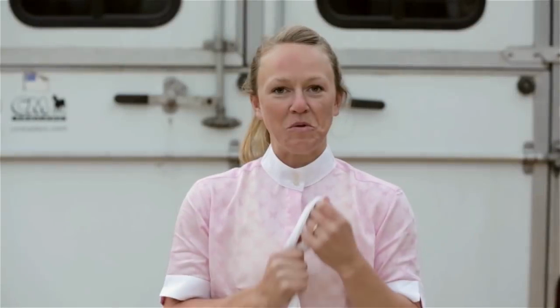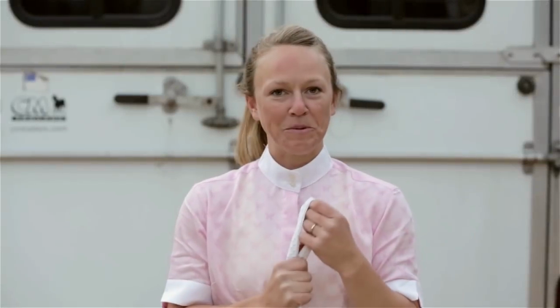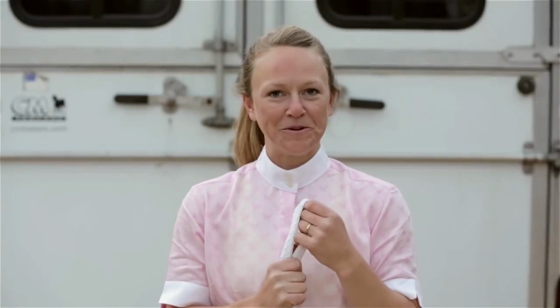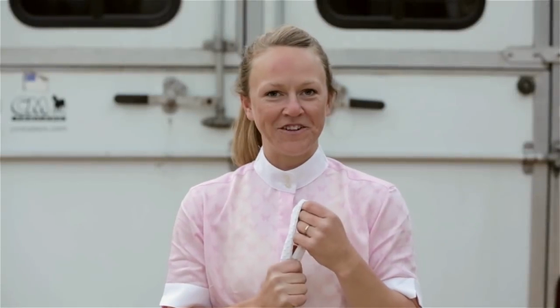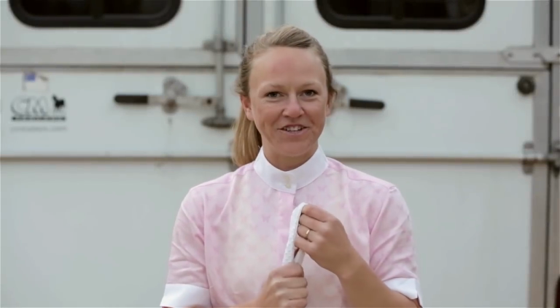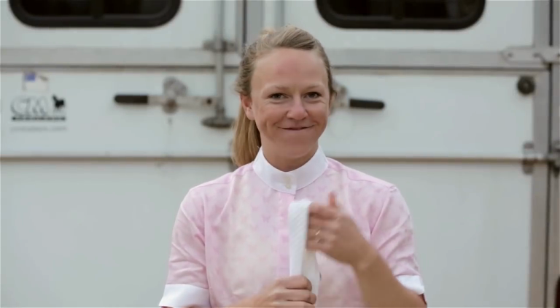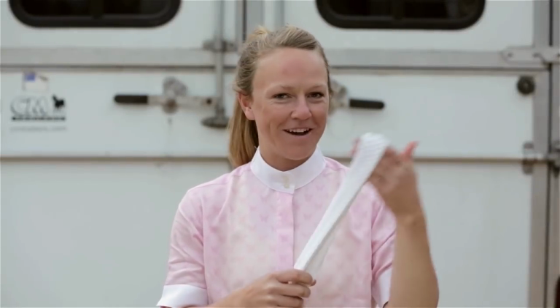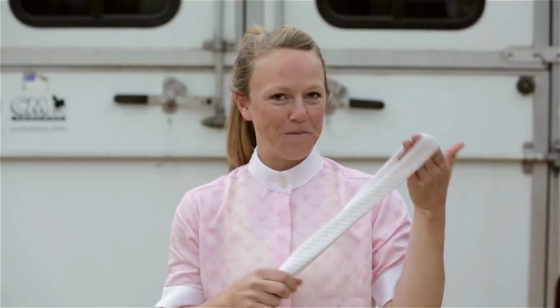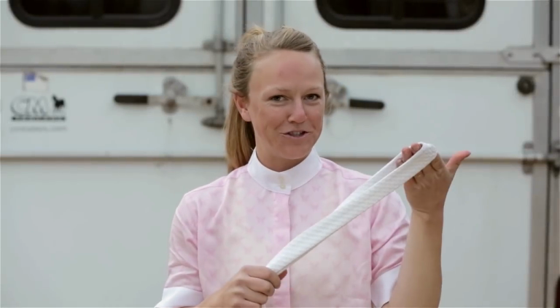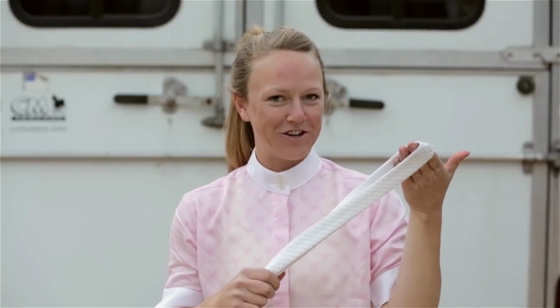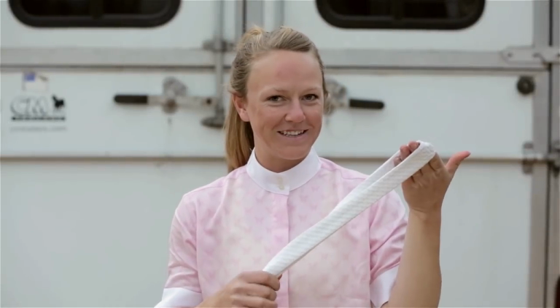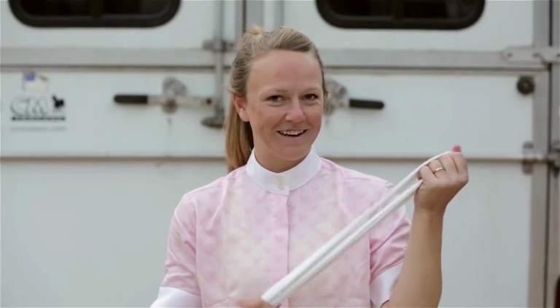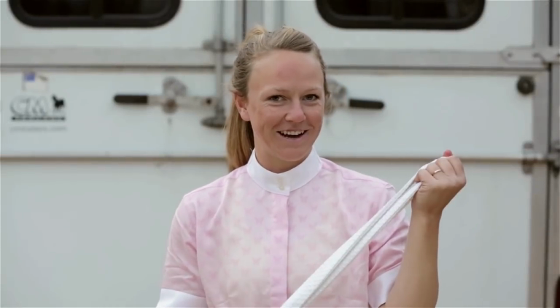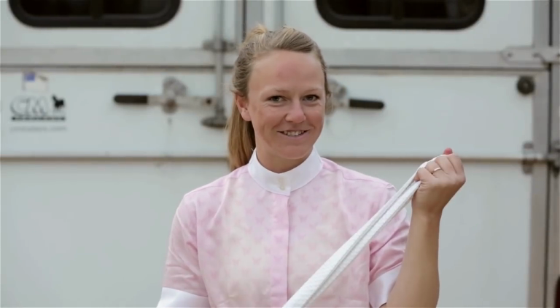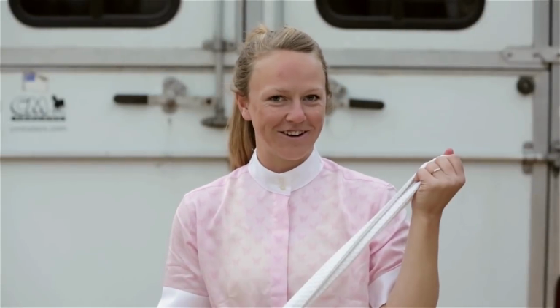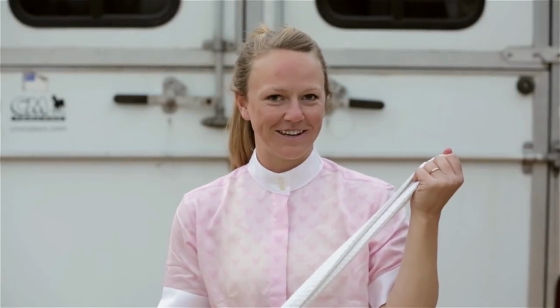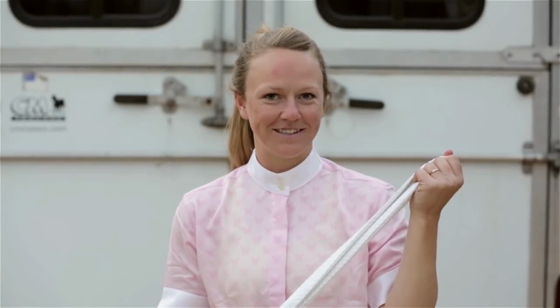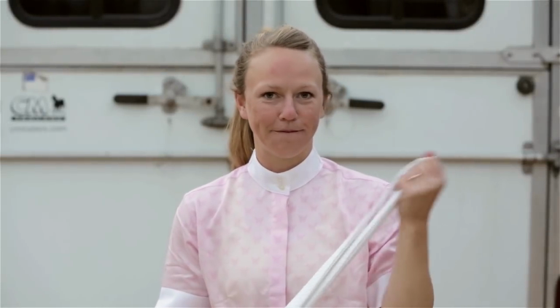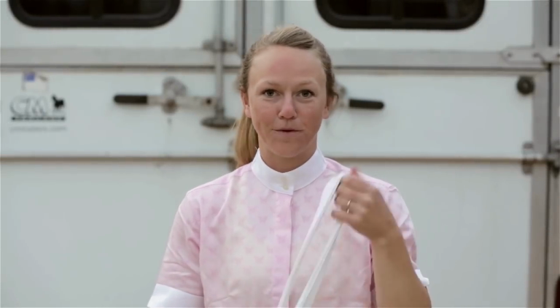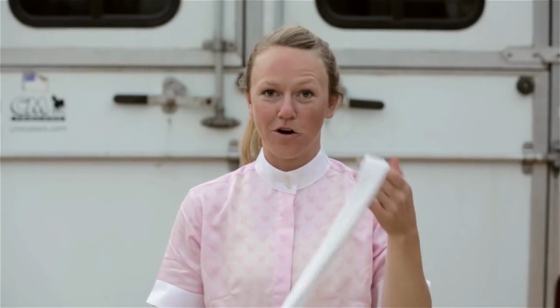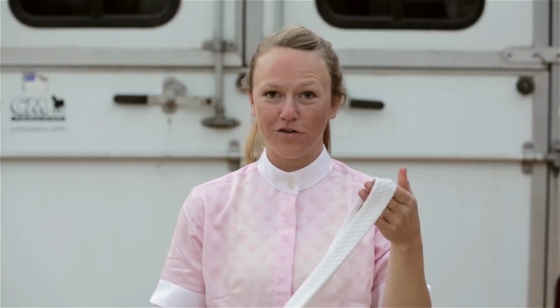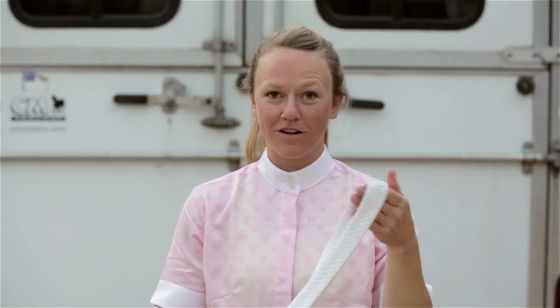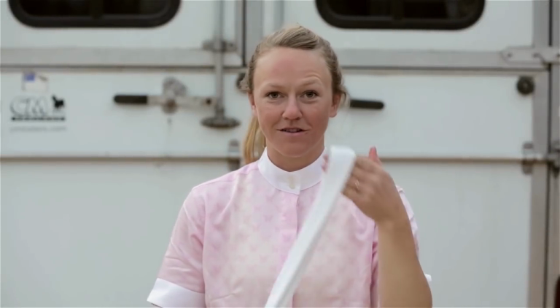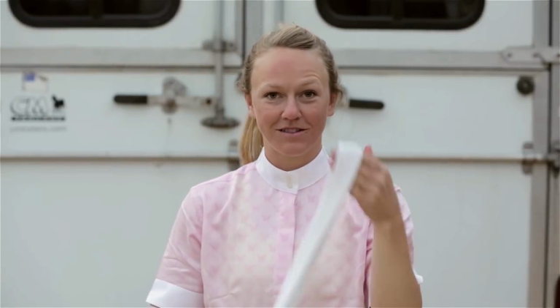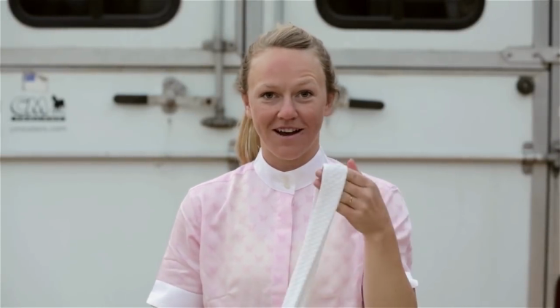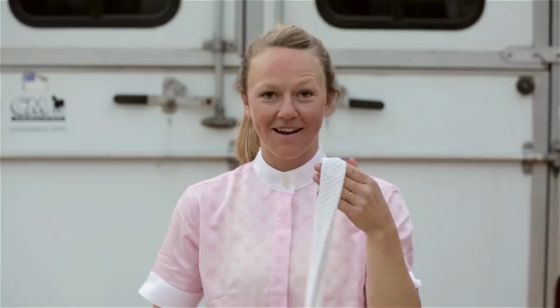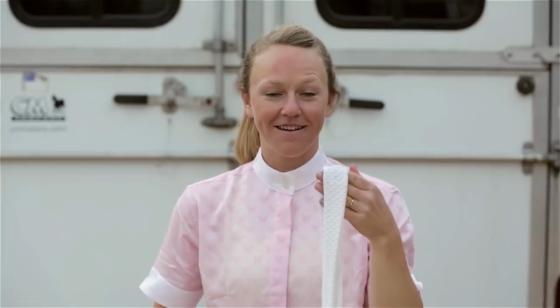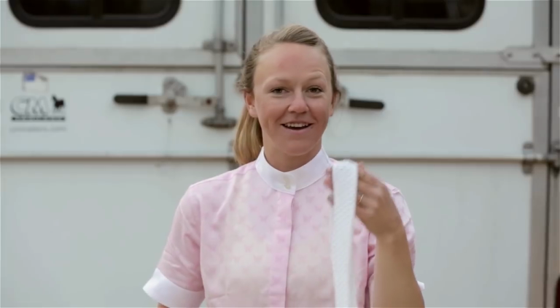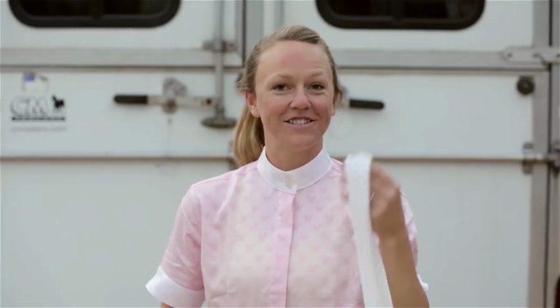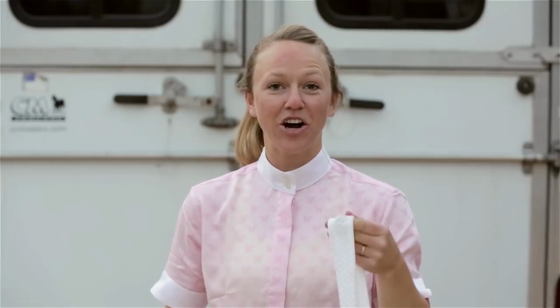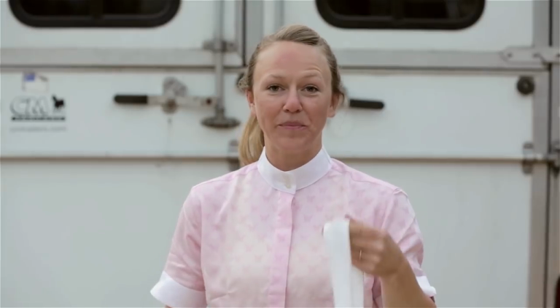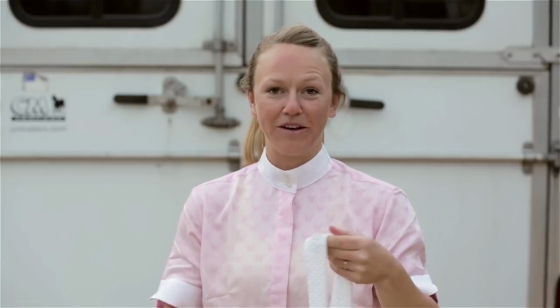Welcome to Avention. I'm going to show you guys how to tie a sock tie today. All you need is a tie and a stock pin.